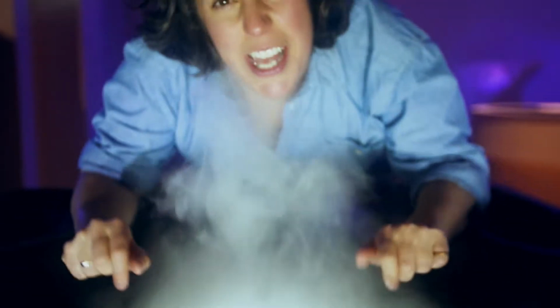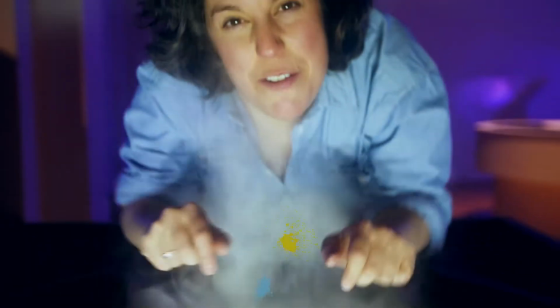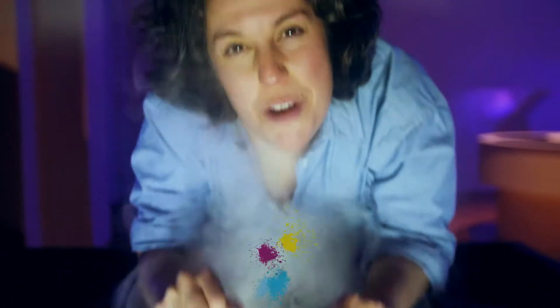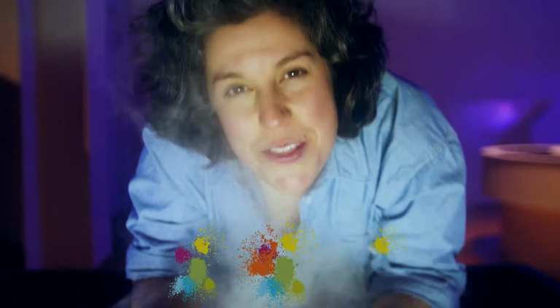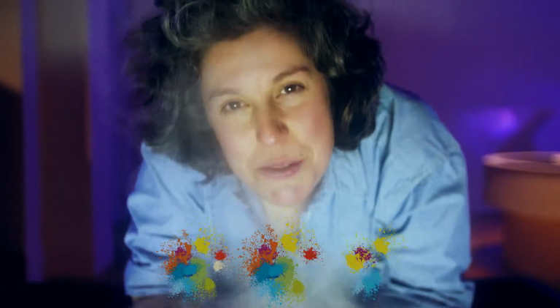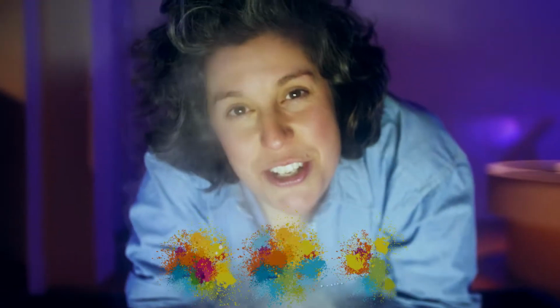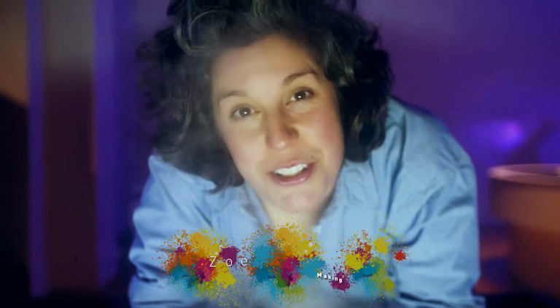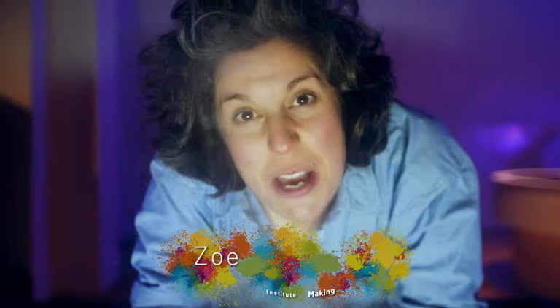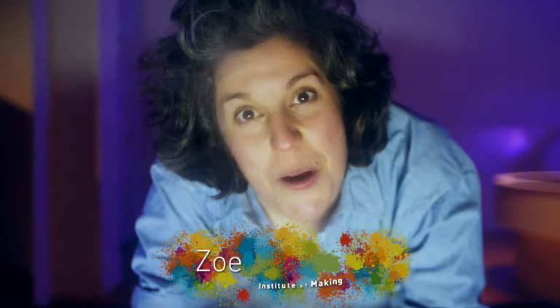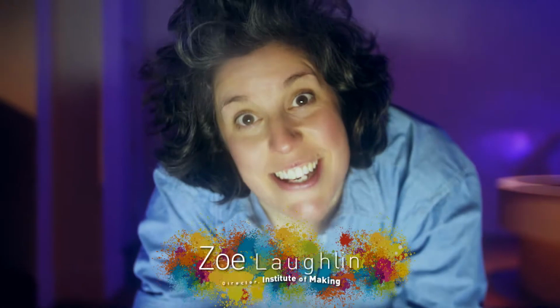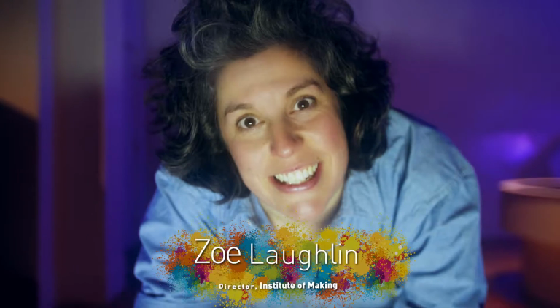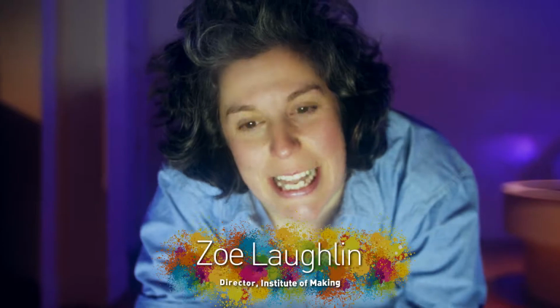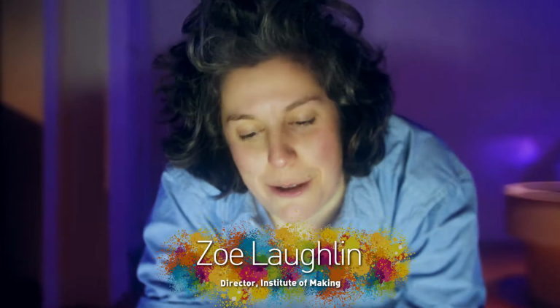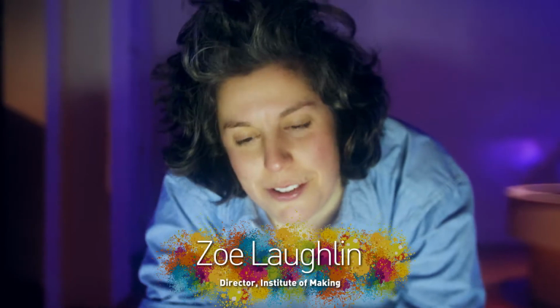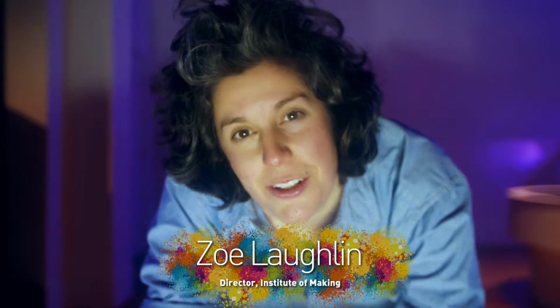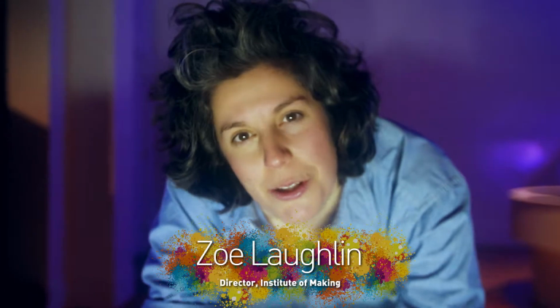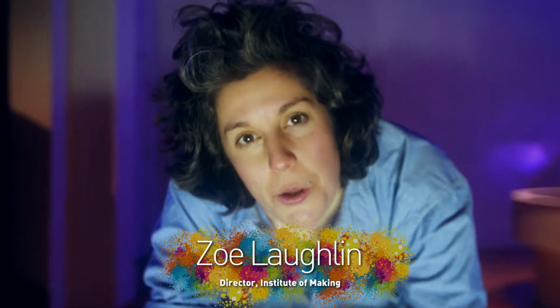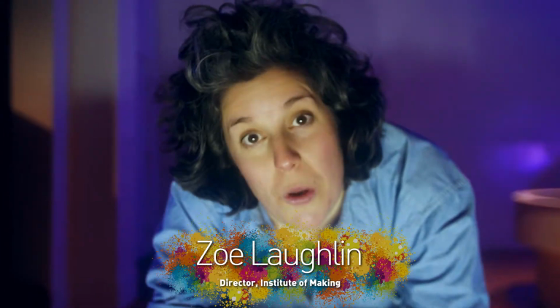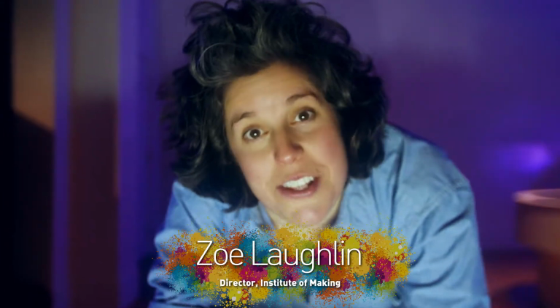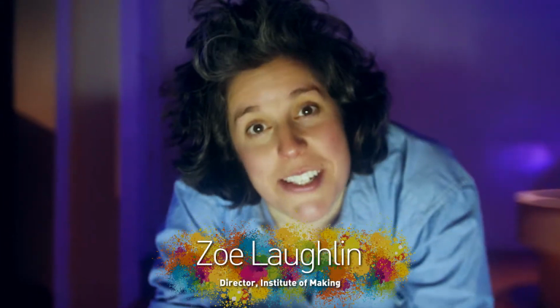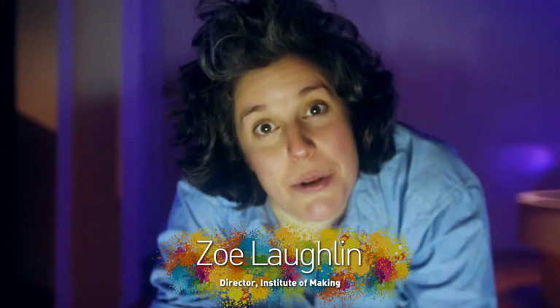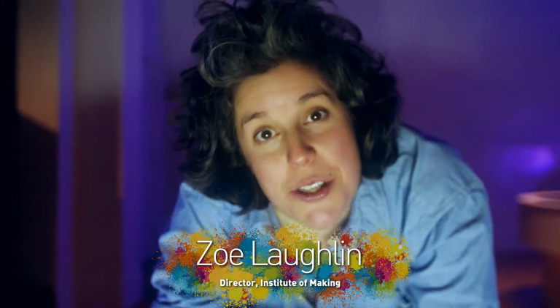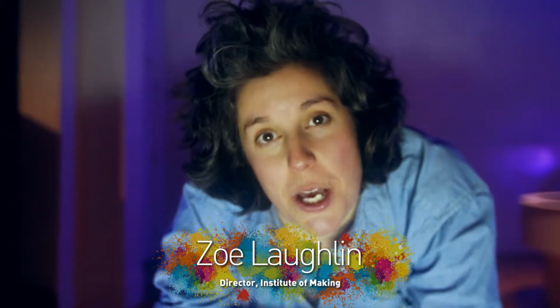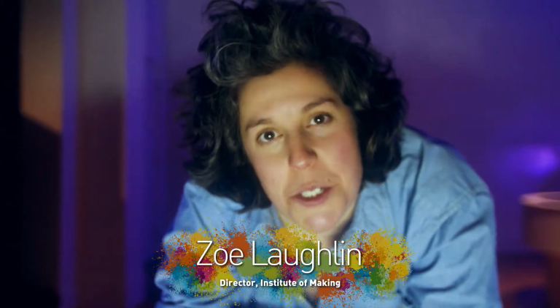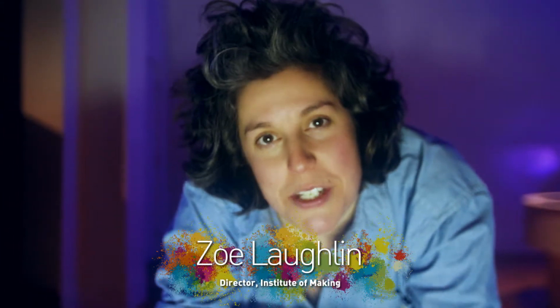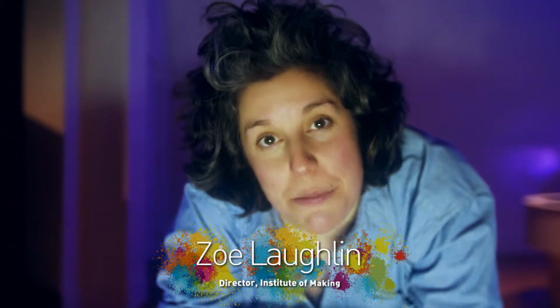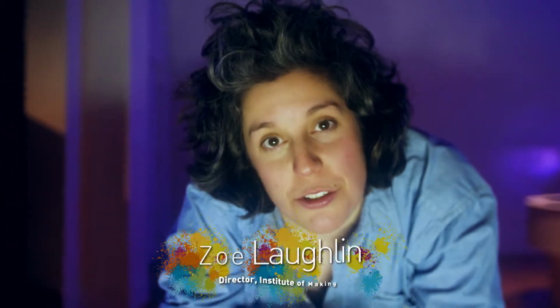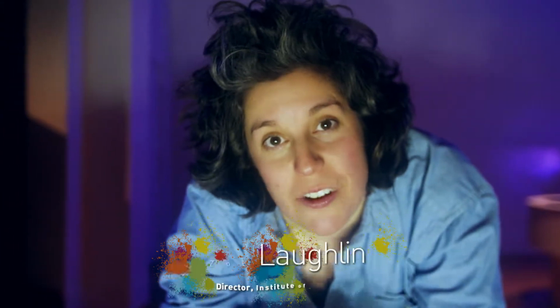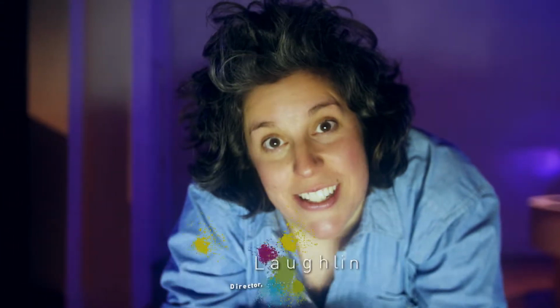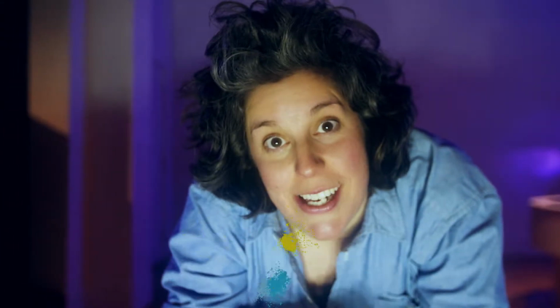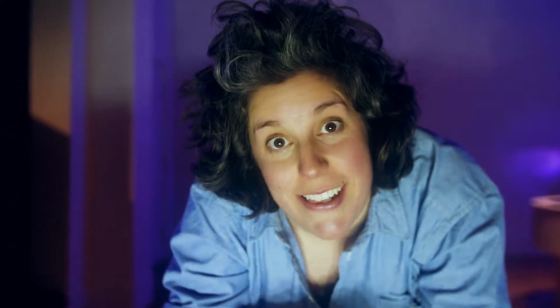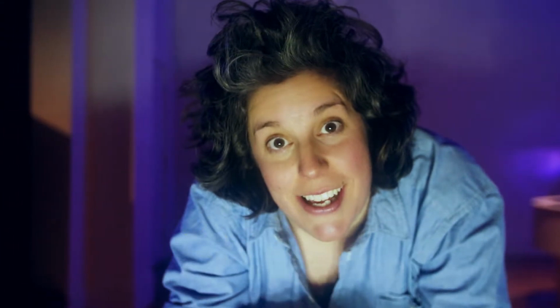Have you ever heard the expression, you have your head in the clouds? Well, at this exhibit at the Science Museum, you can try exactly that.